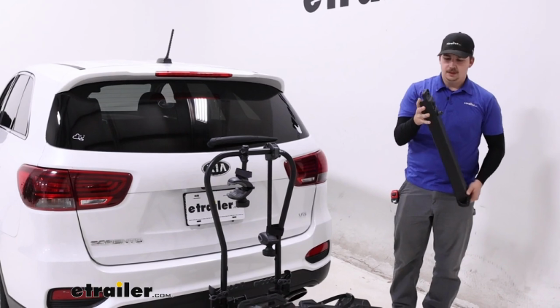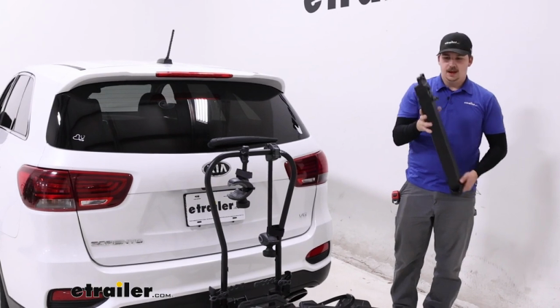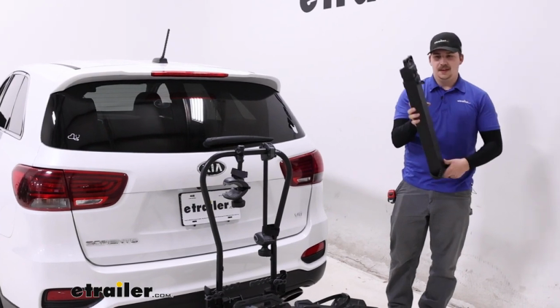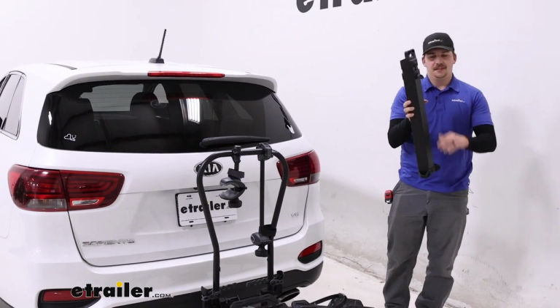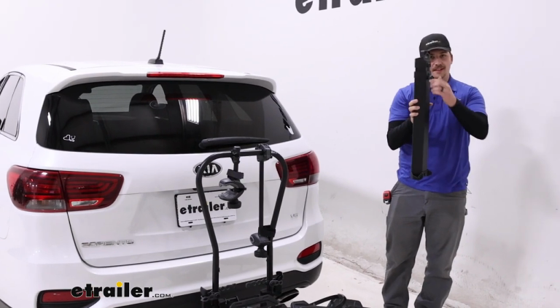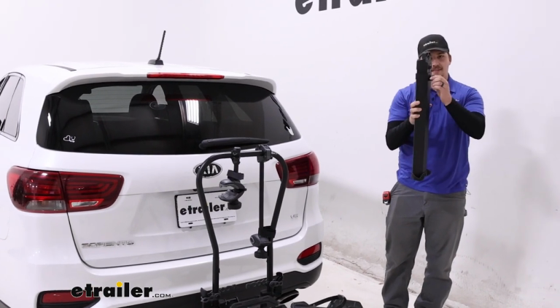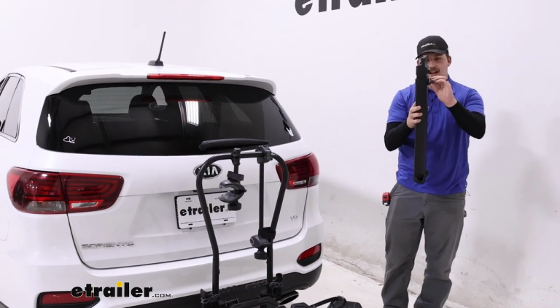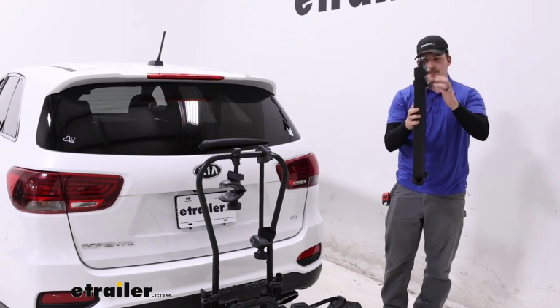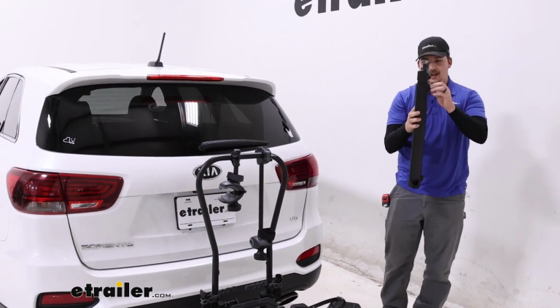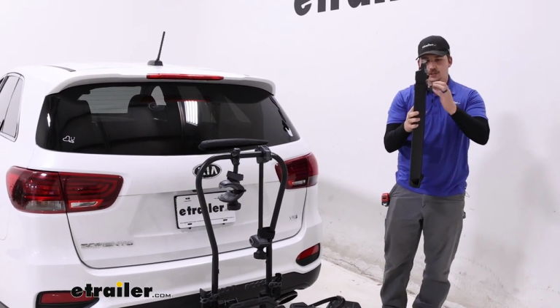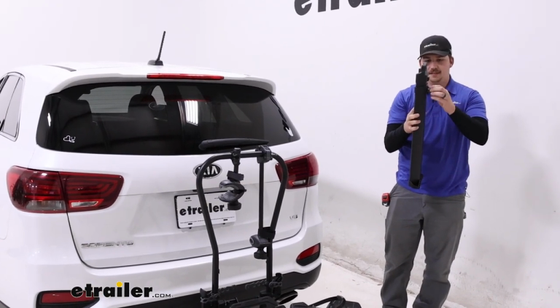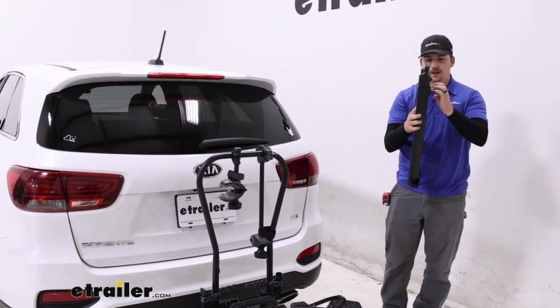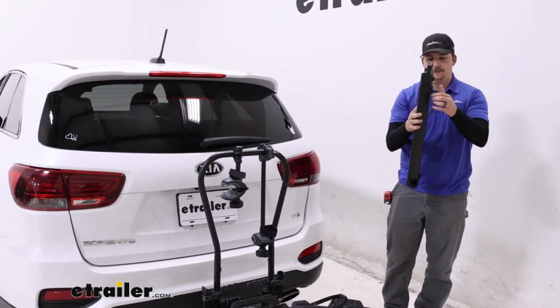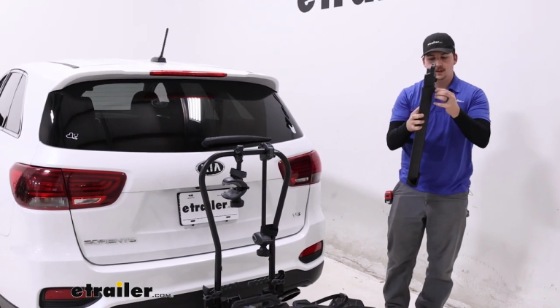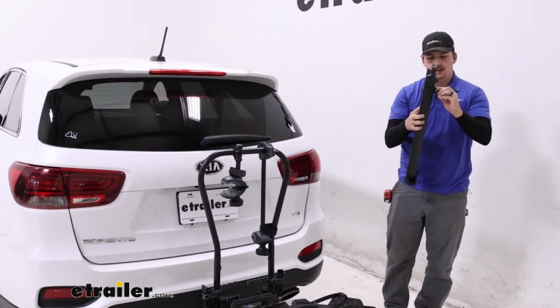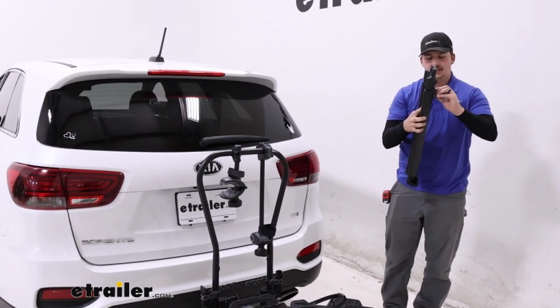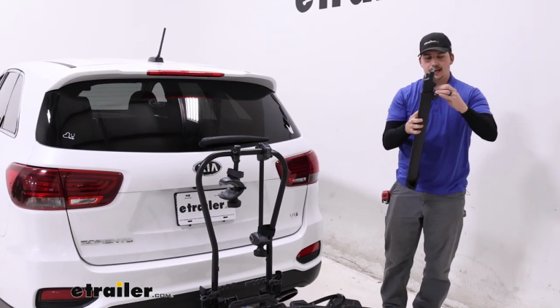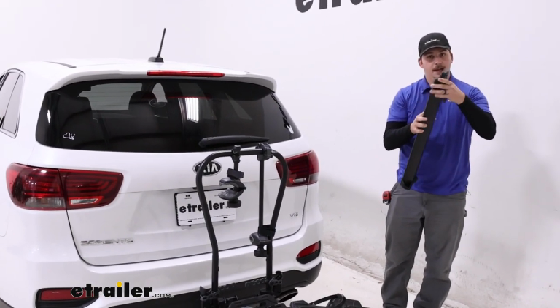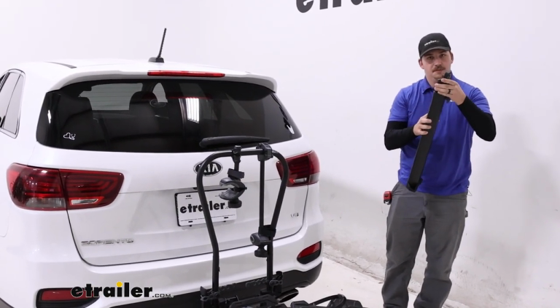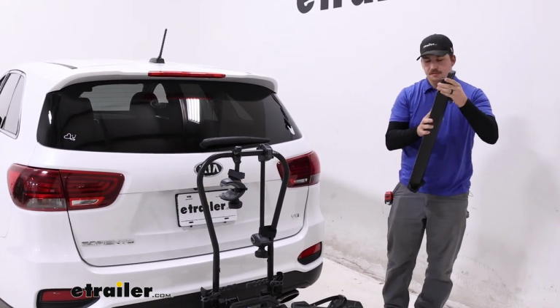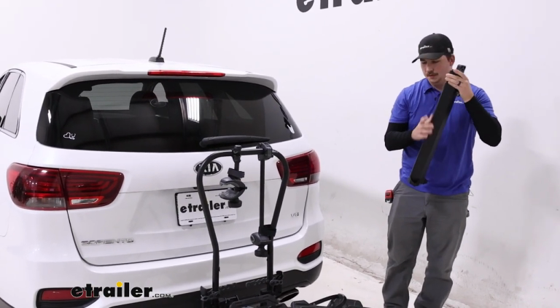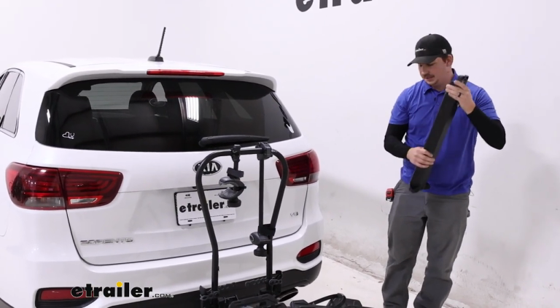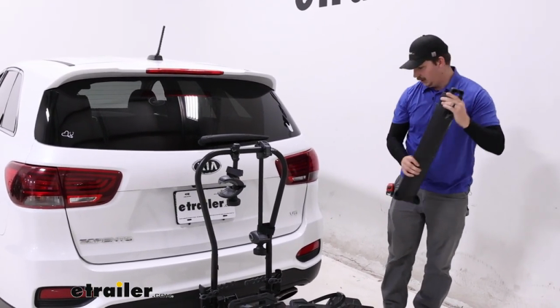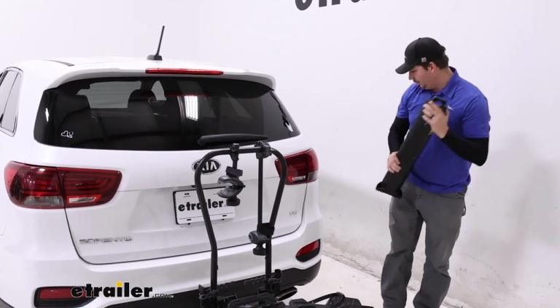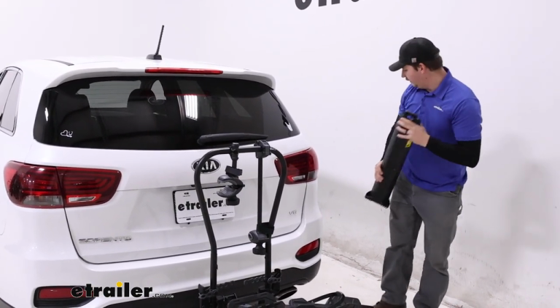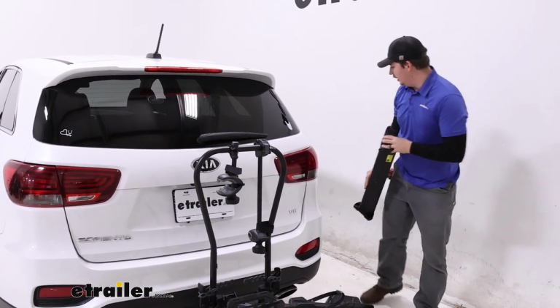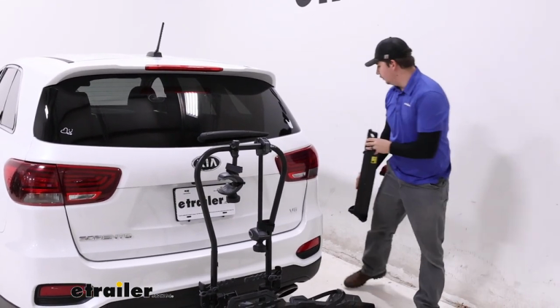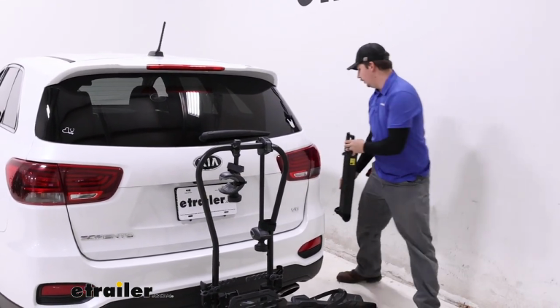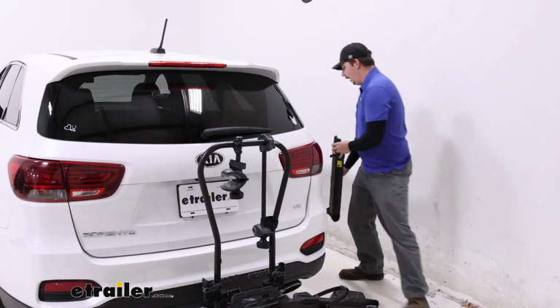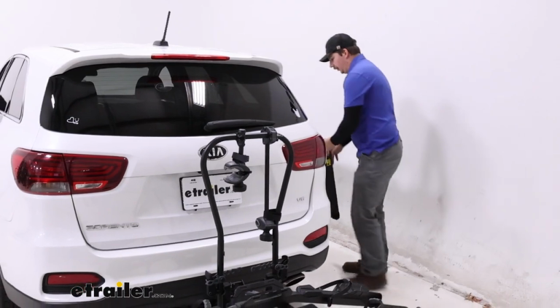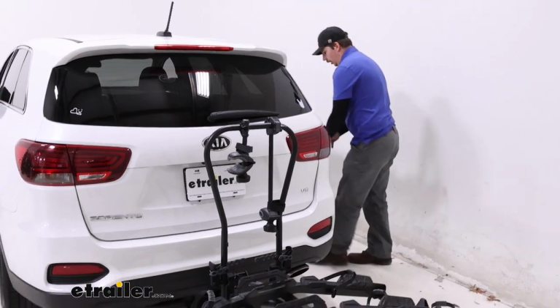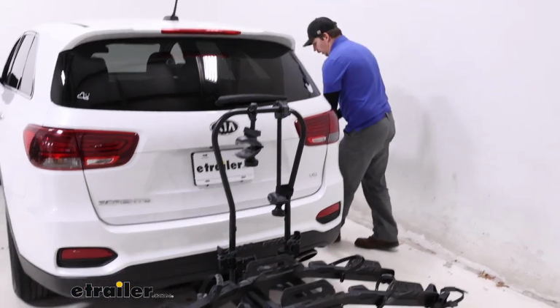The ramp slides back into itself and tightens up so it's secure, and you can put it back in the car.